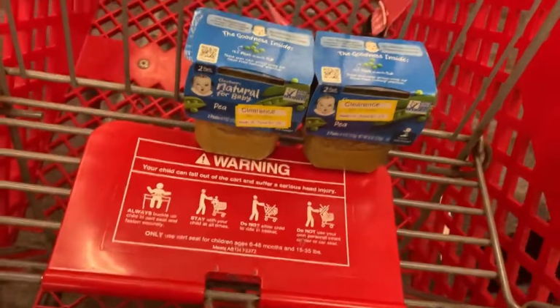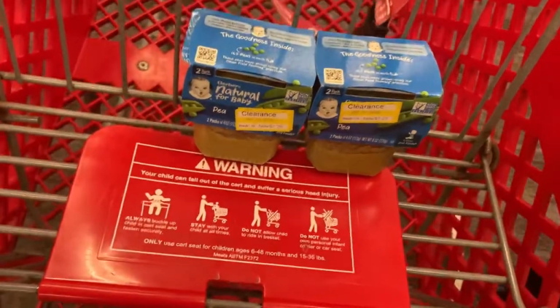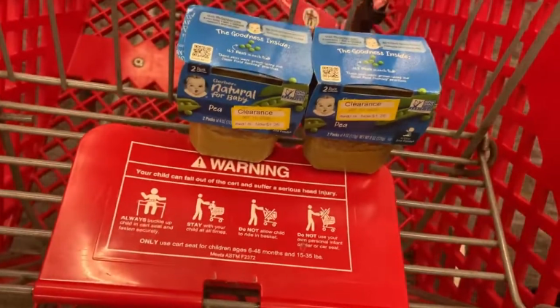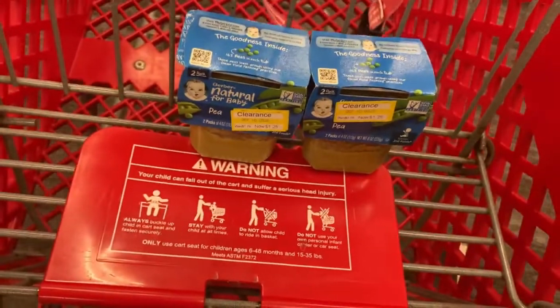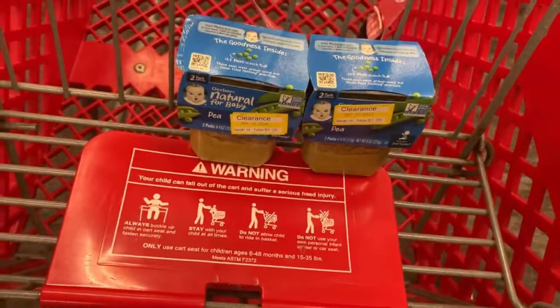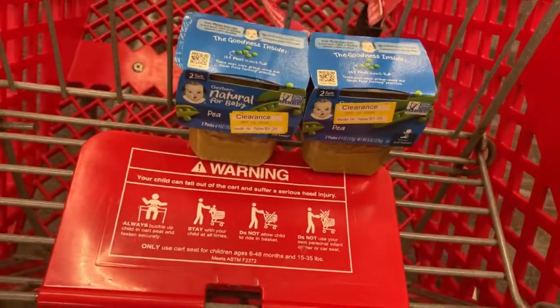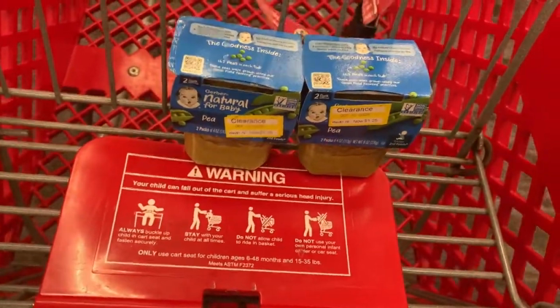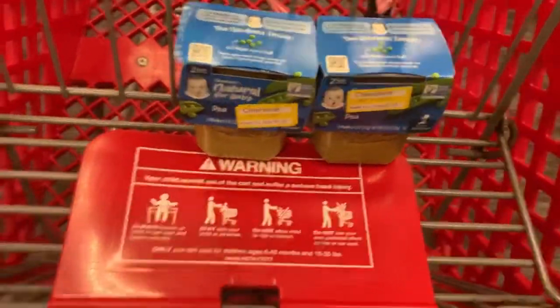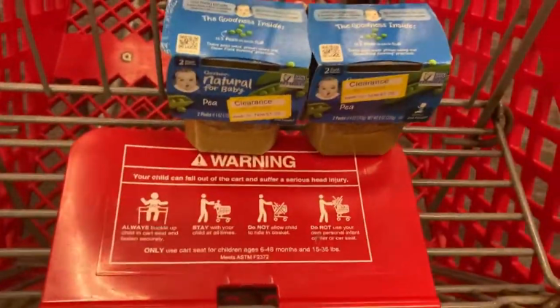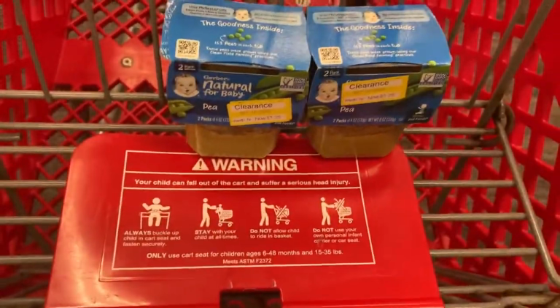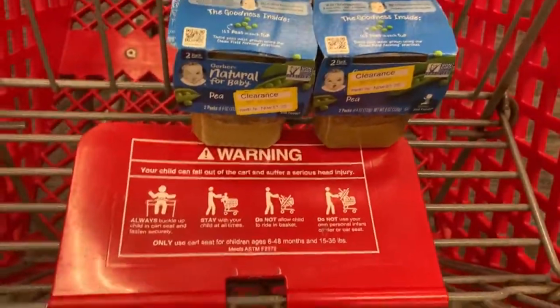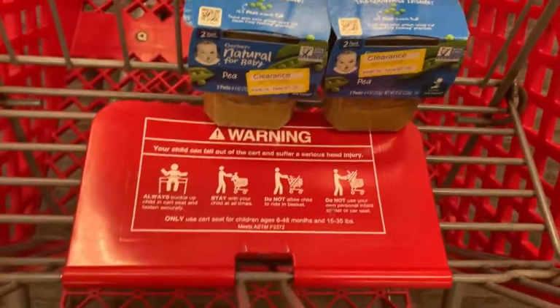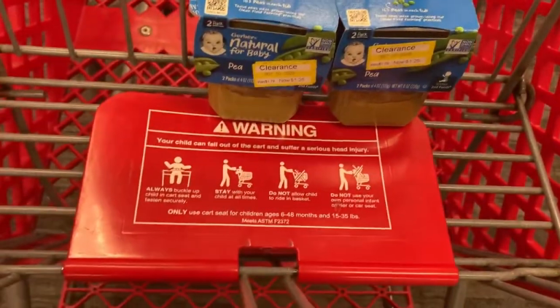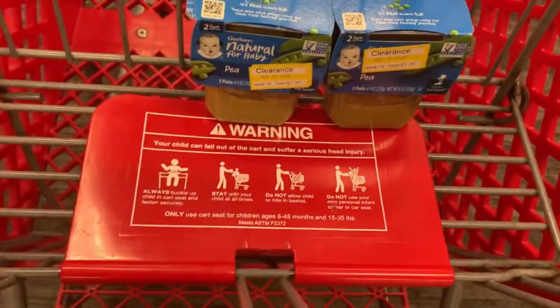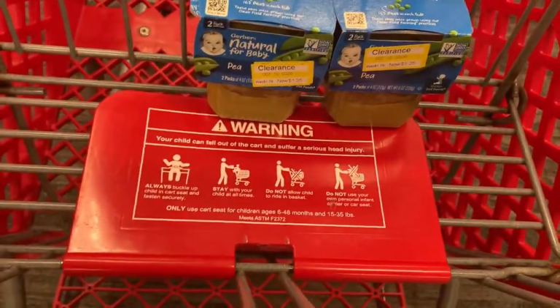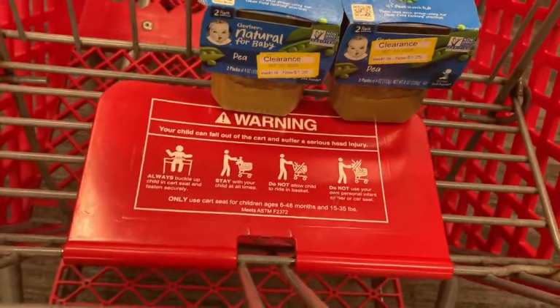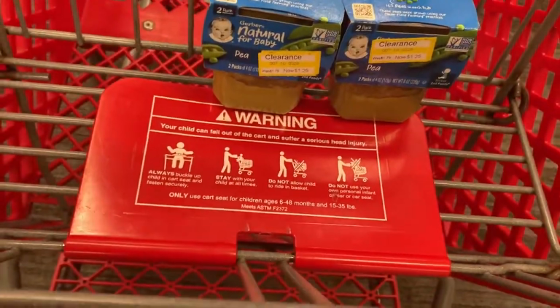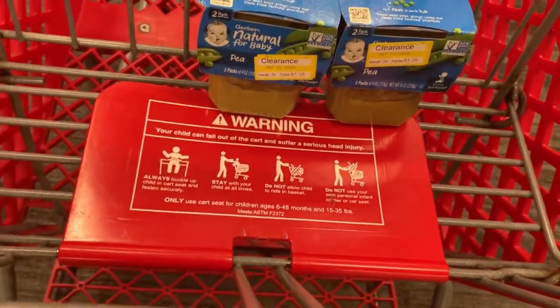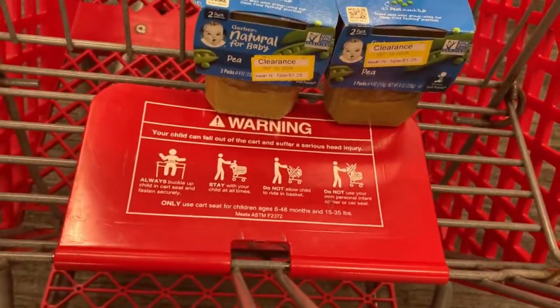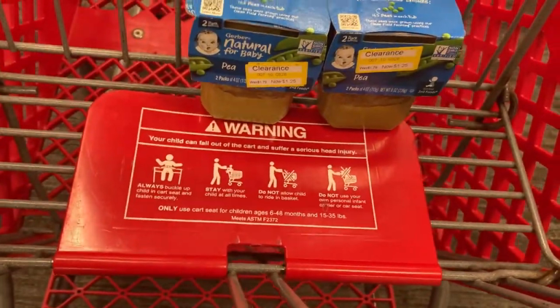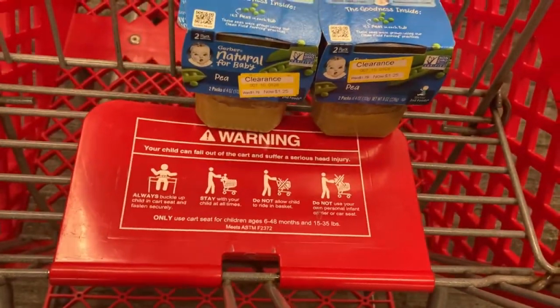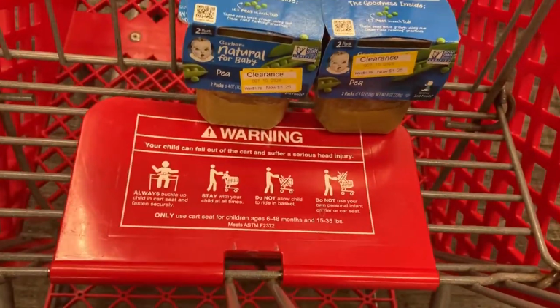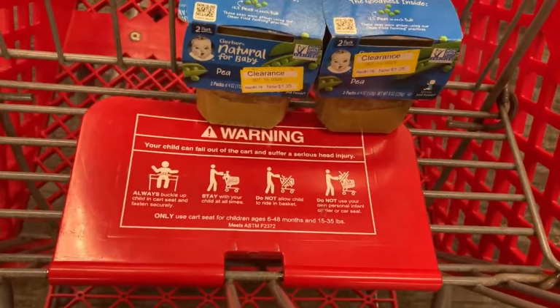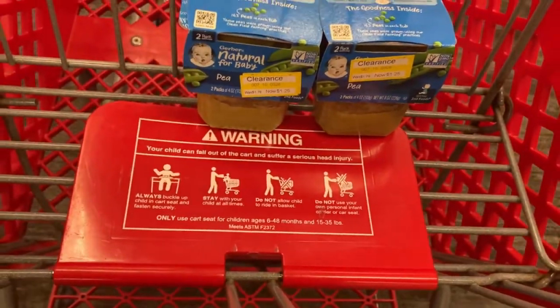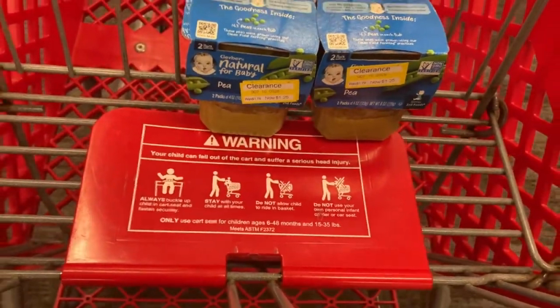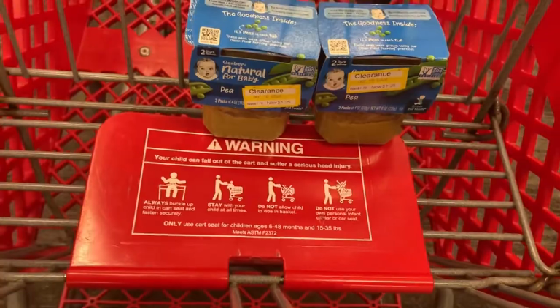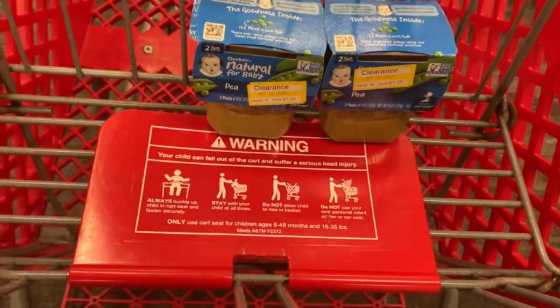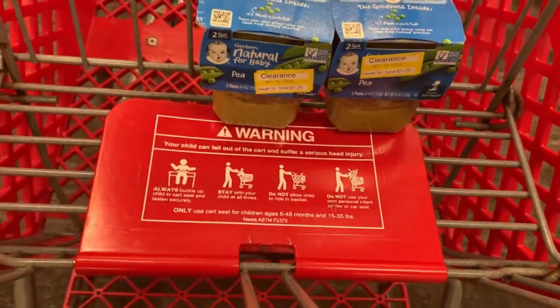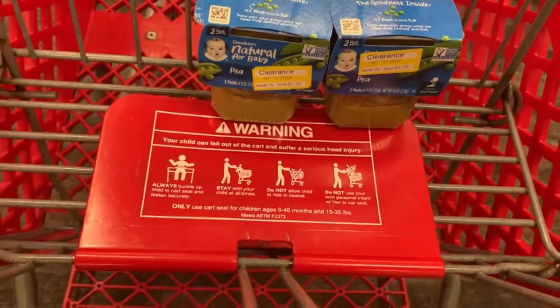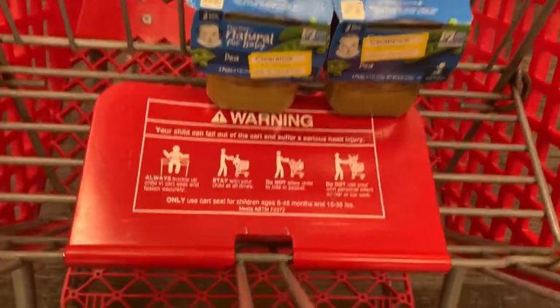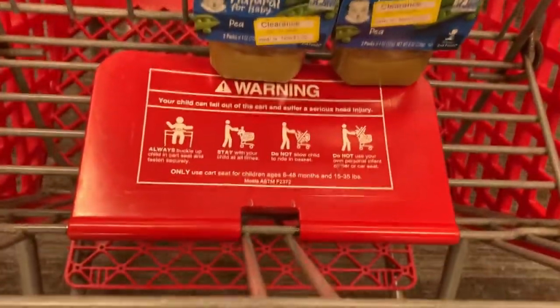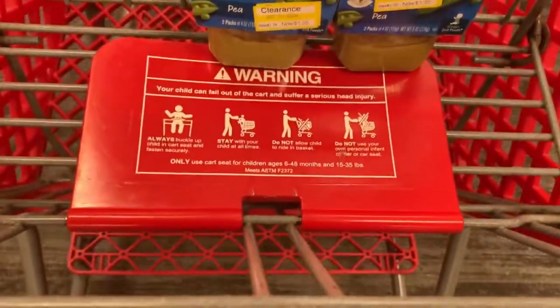I did find these baby foods right here. These are priced at $1.79 but they're on clearance for $1.25.